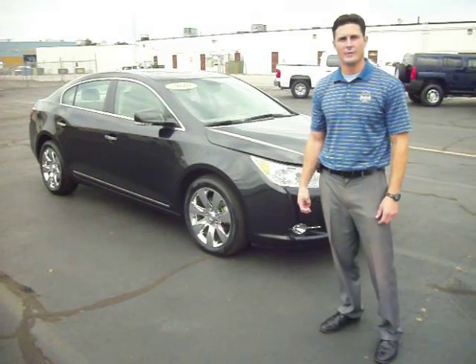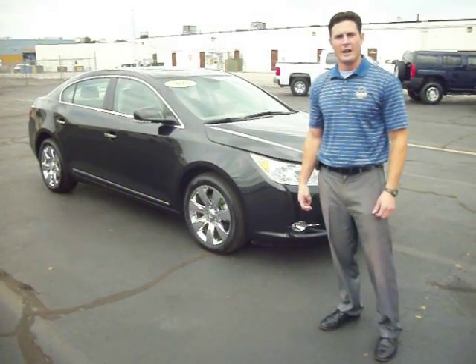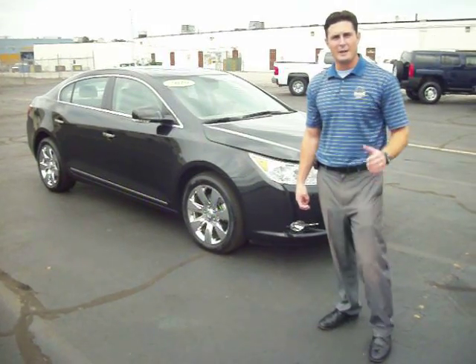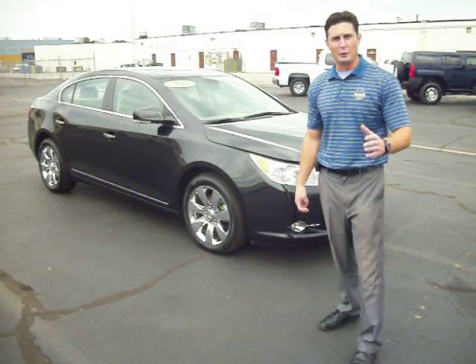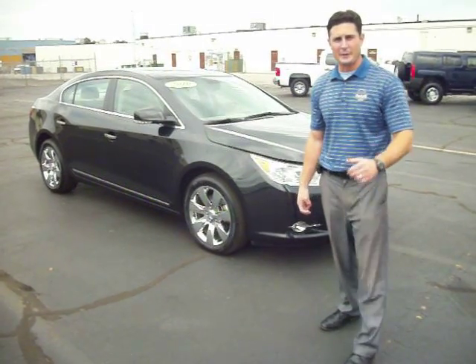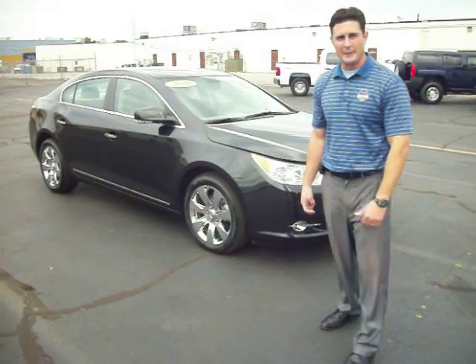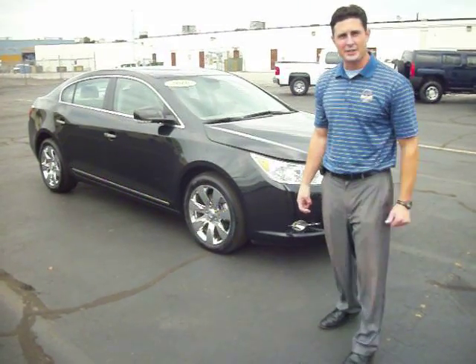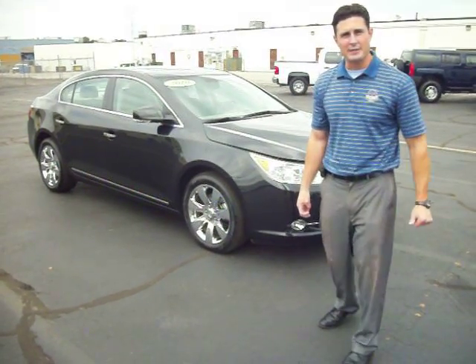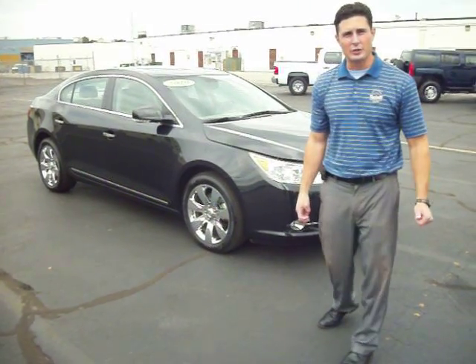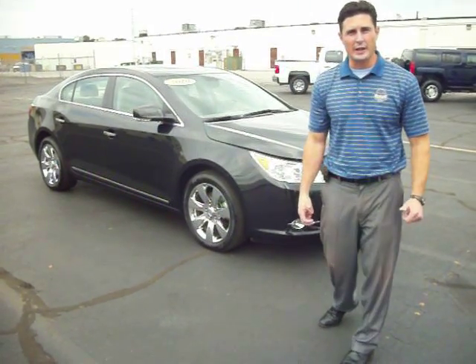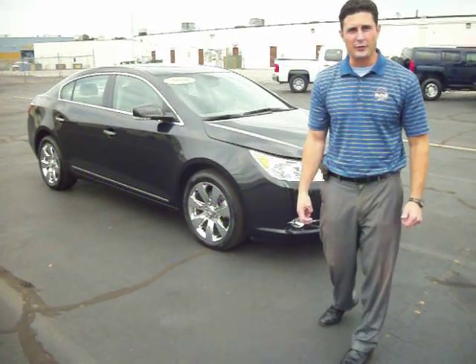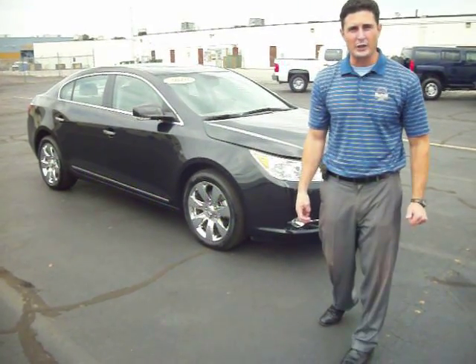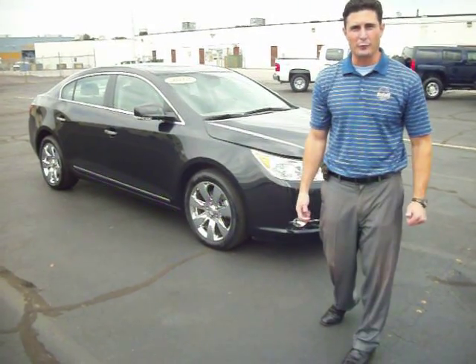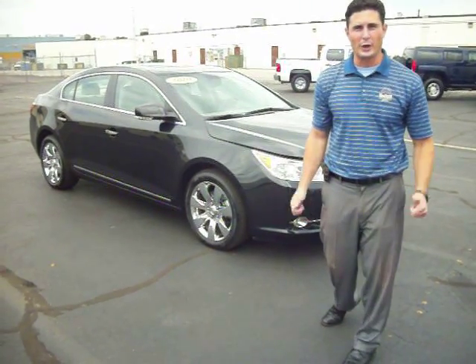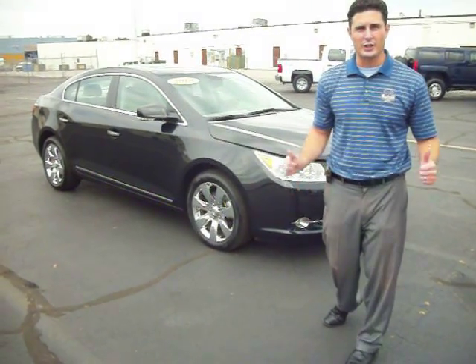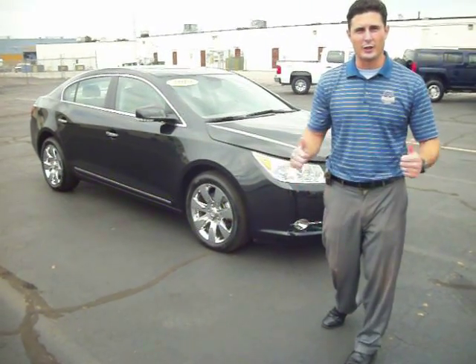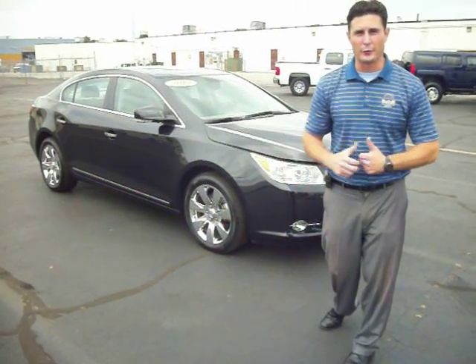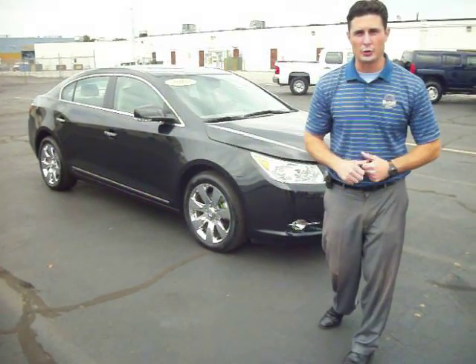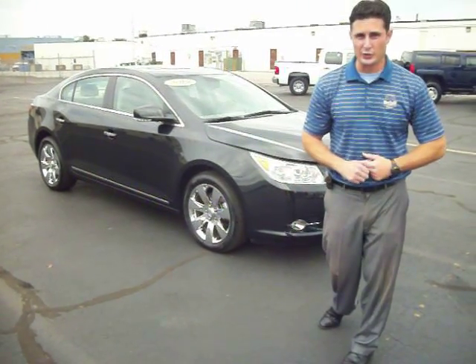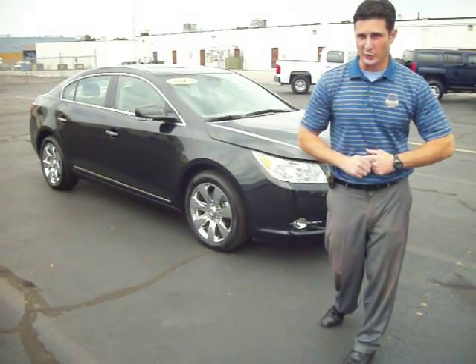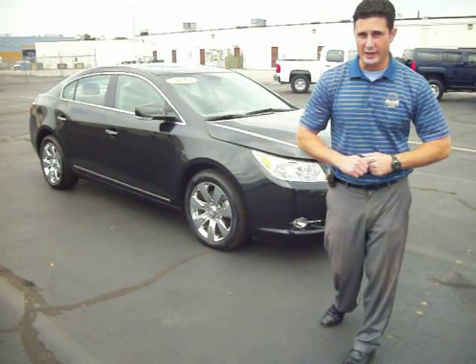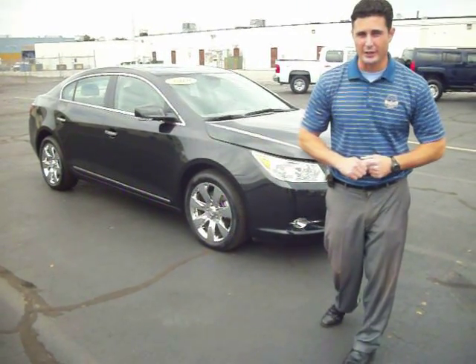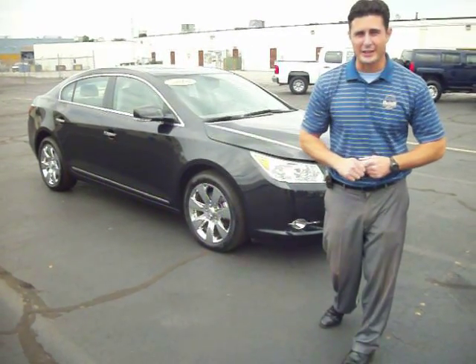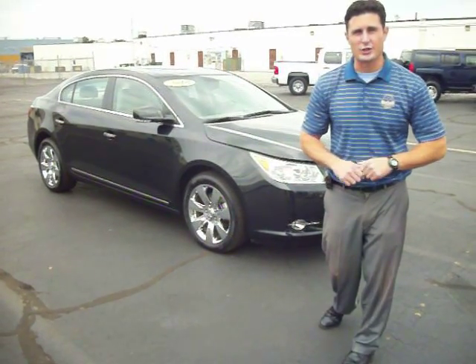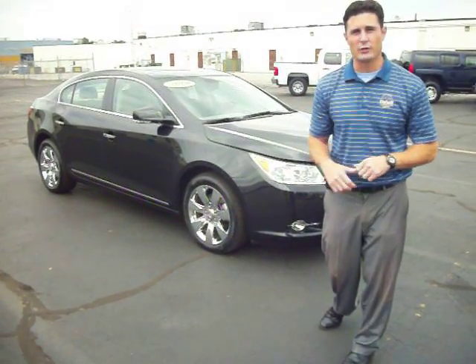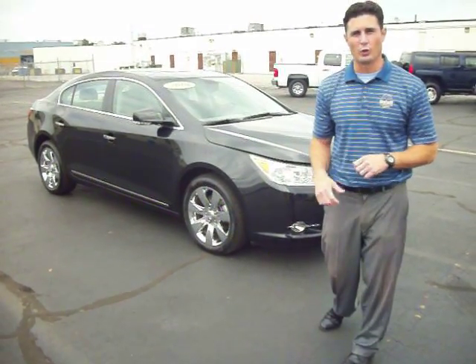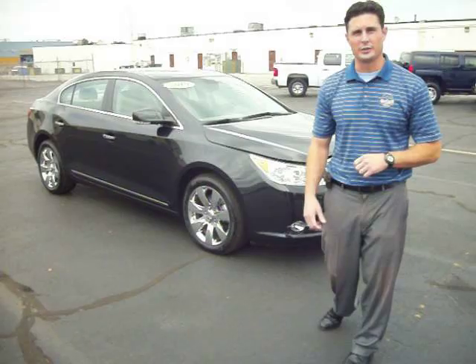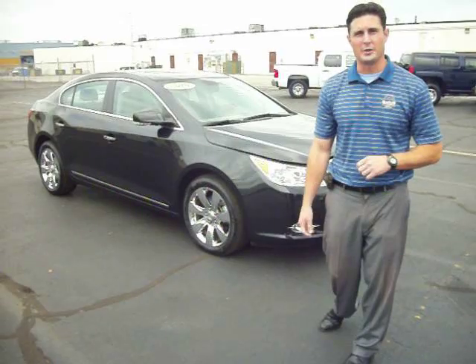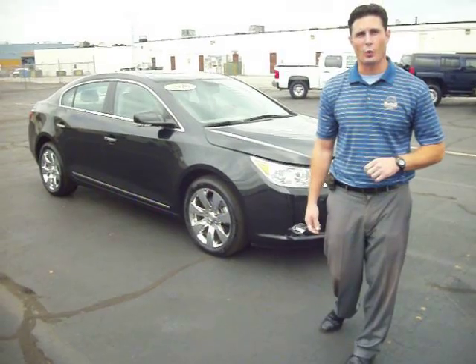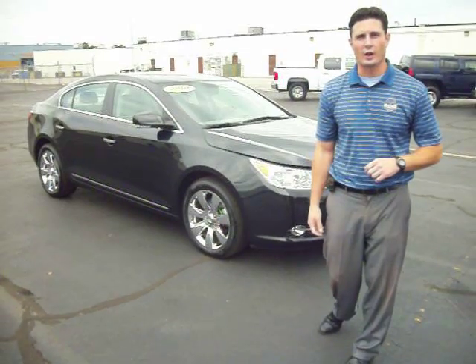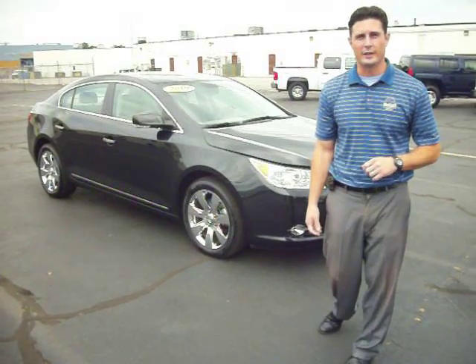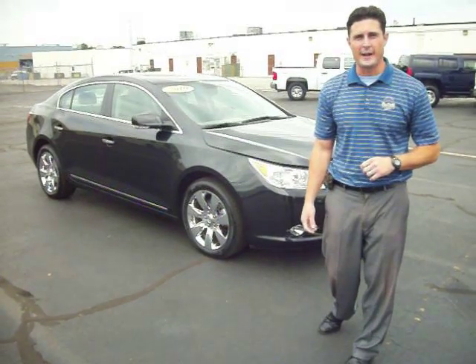Hi folks, my name is Steve Segretti and thank you for watching another virtual tour right here at Gate Chevy World in Mishawaka, Indiana.